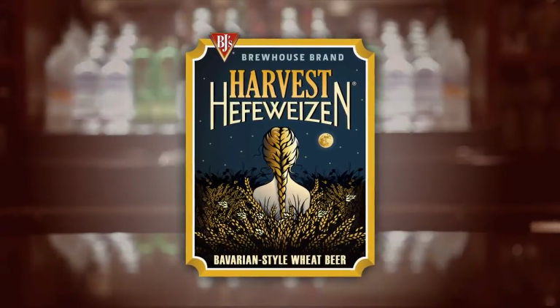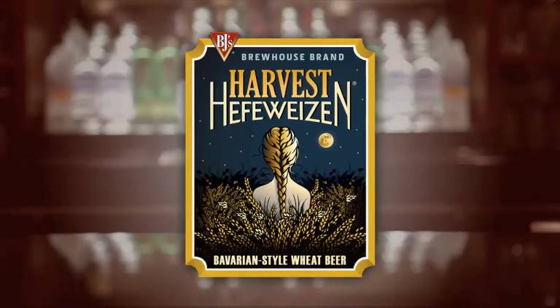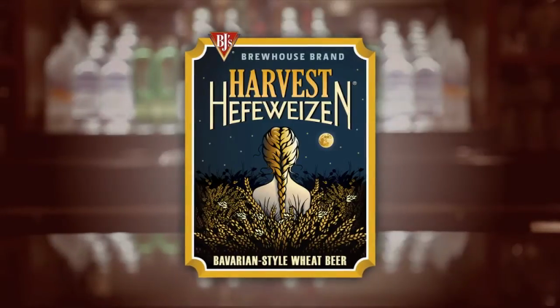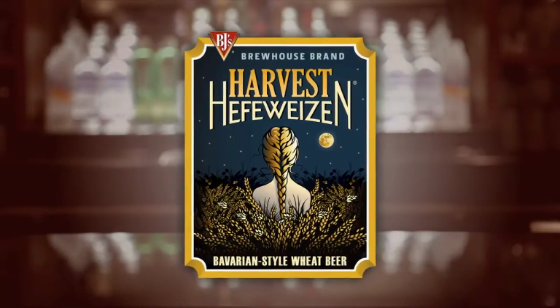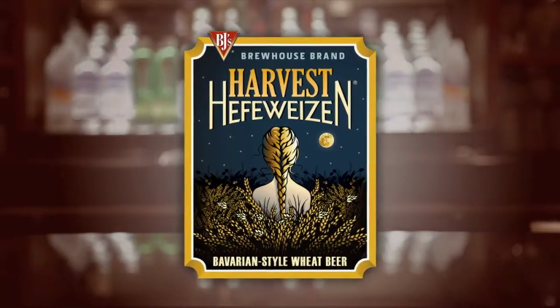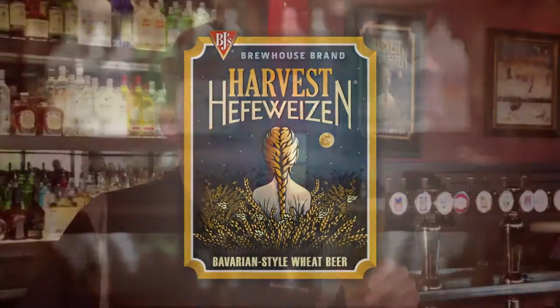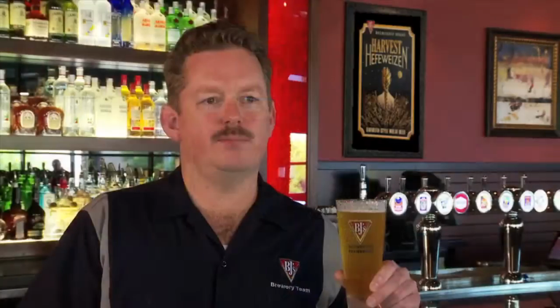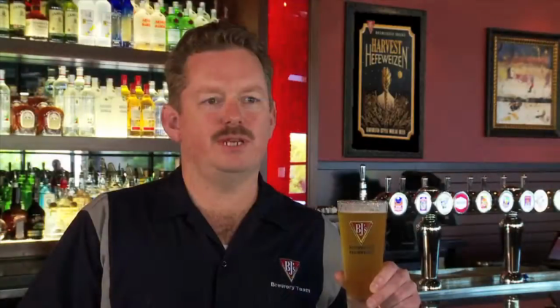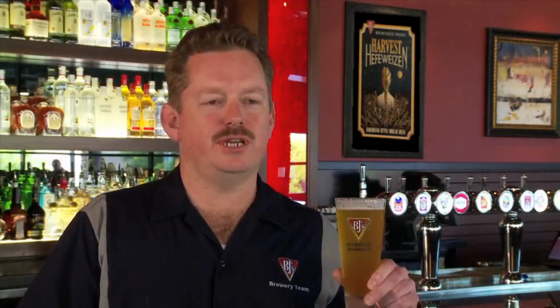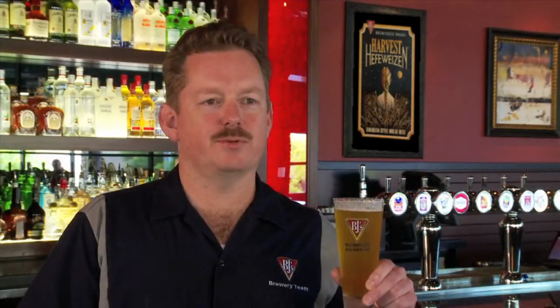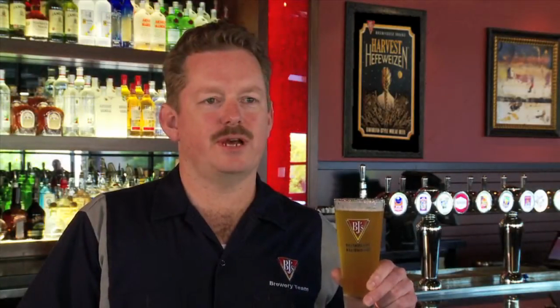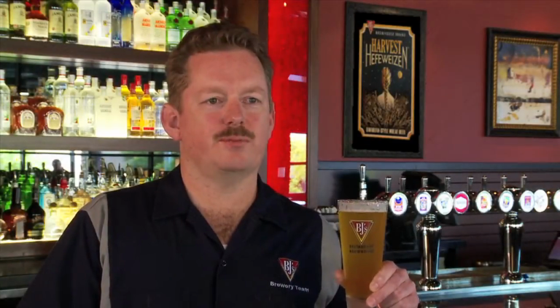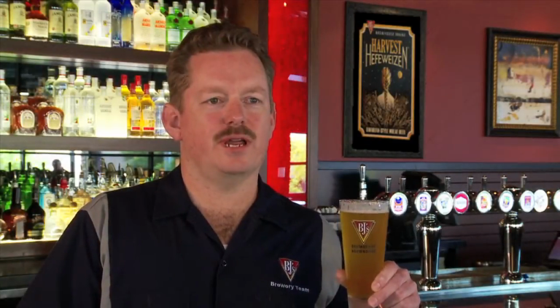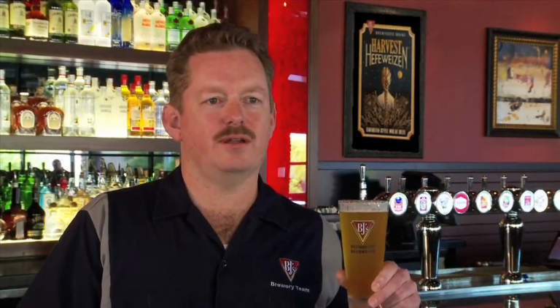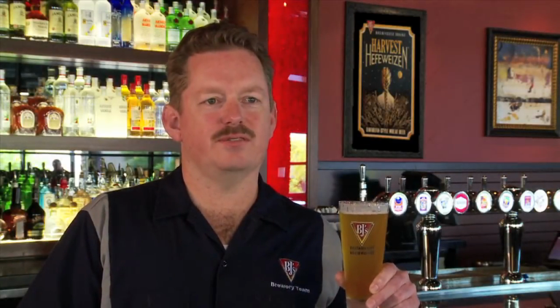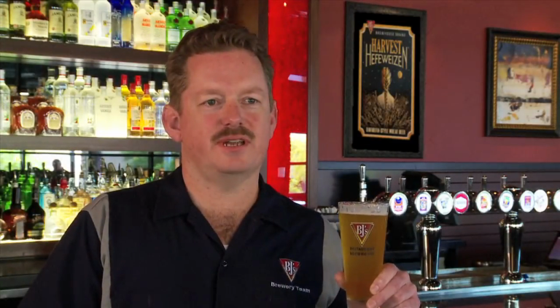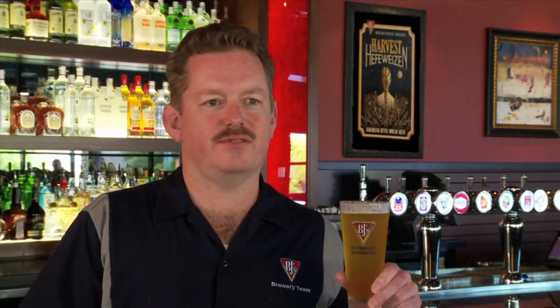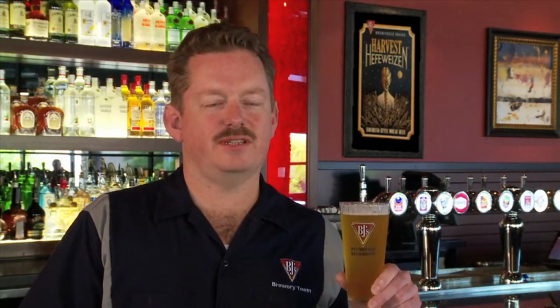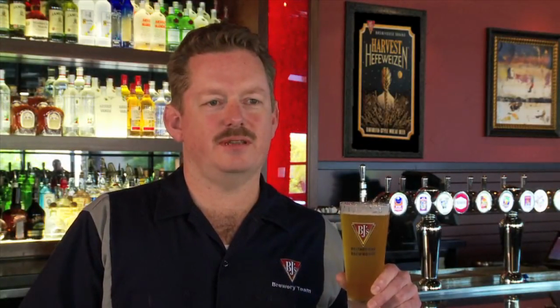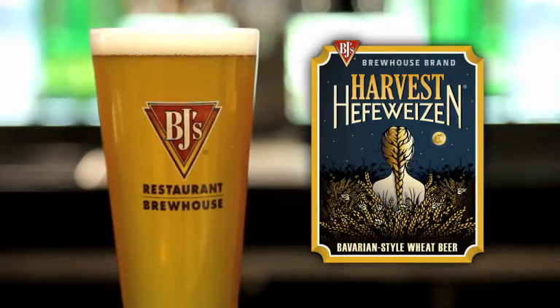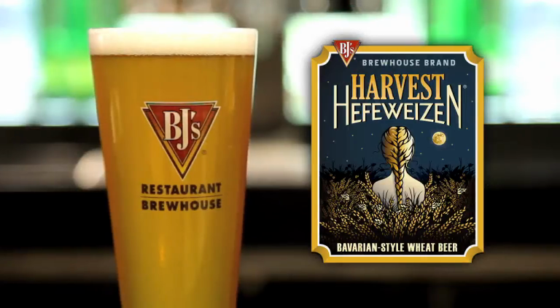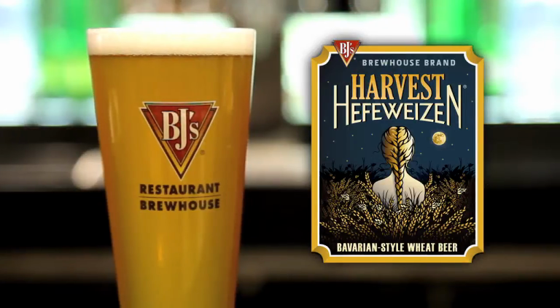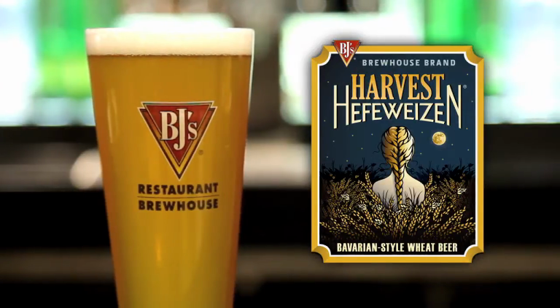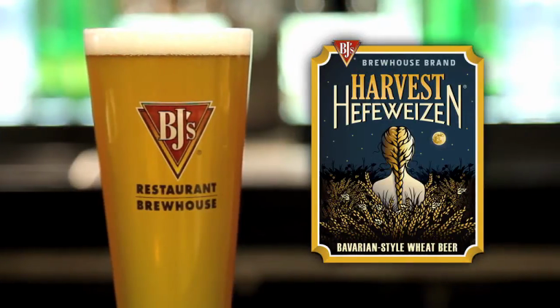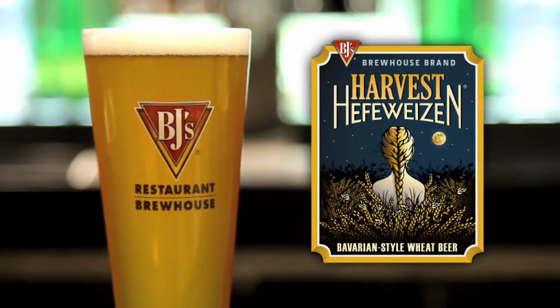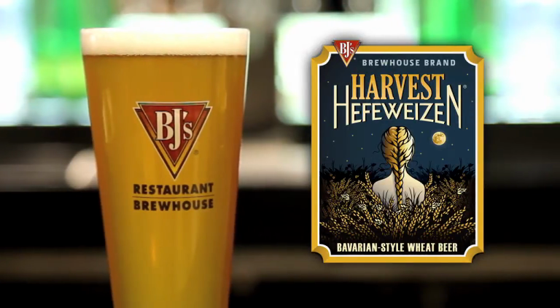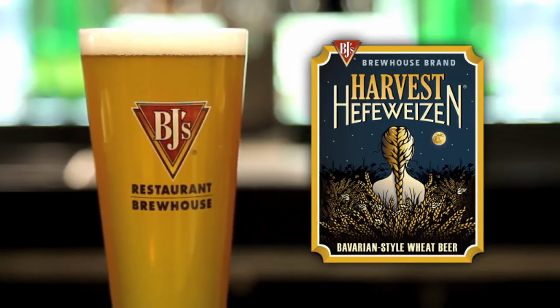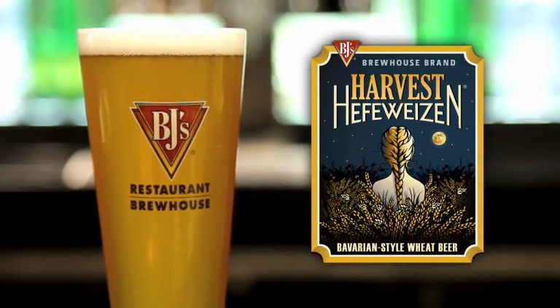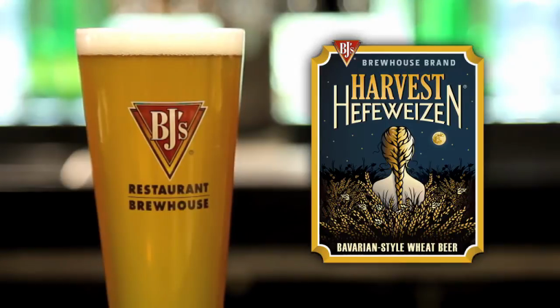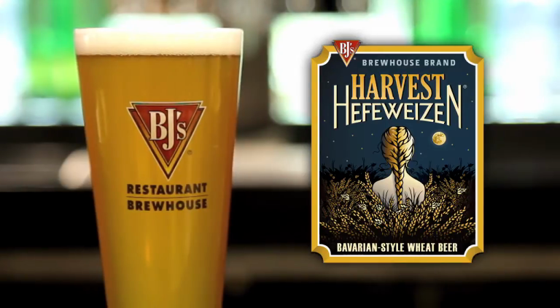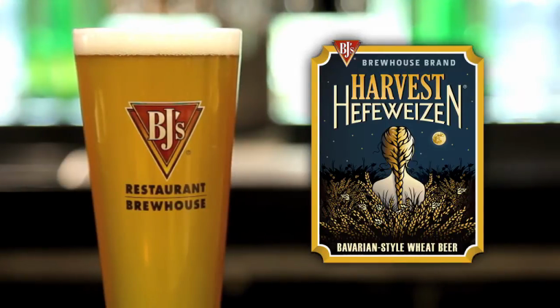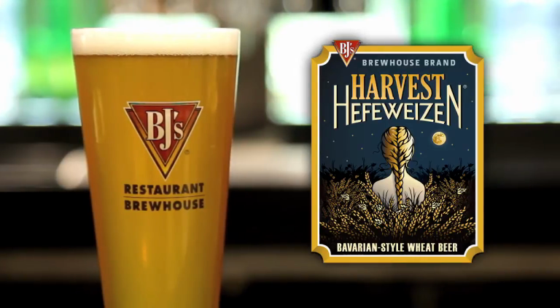This is the BJ's Brewhouse brand Harvest Hefeweizen. I just love this beer — it's one of my favorite BJ's beers.